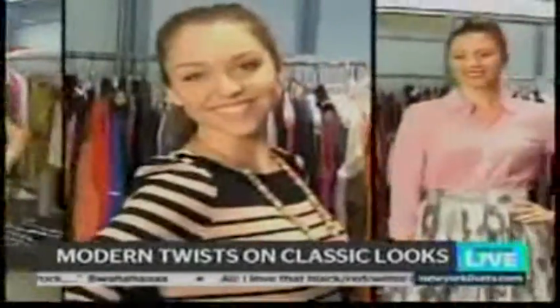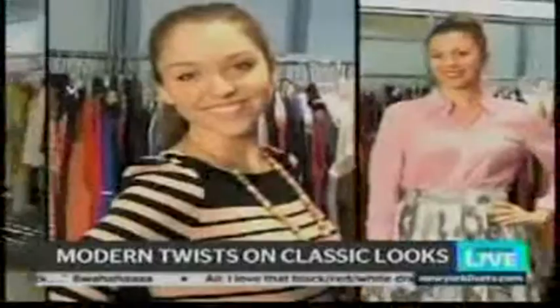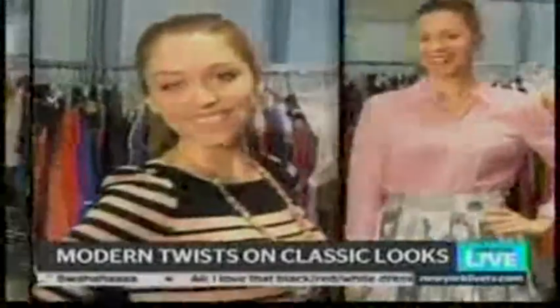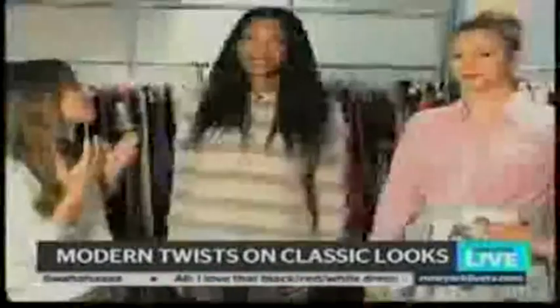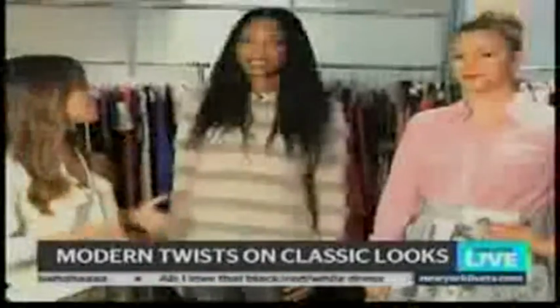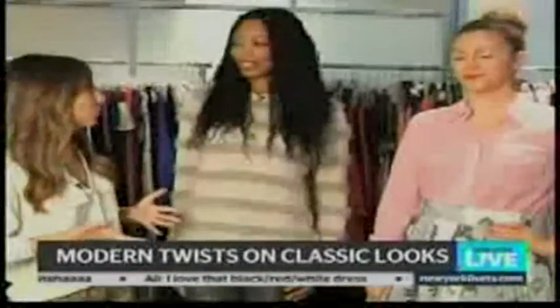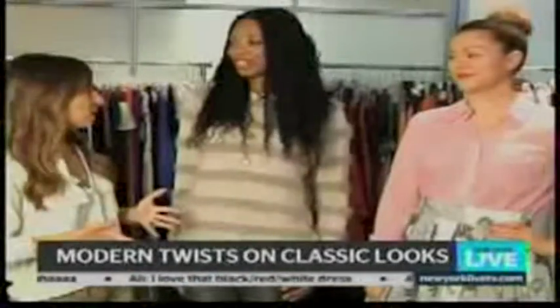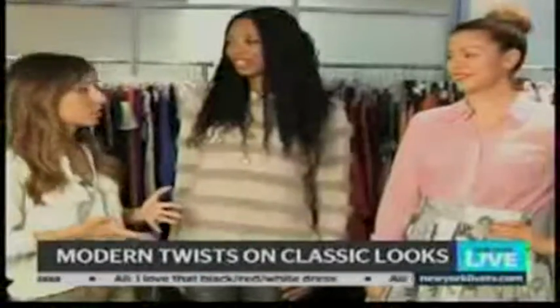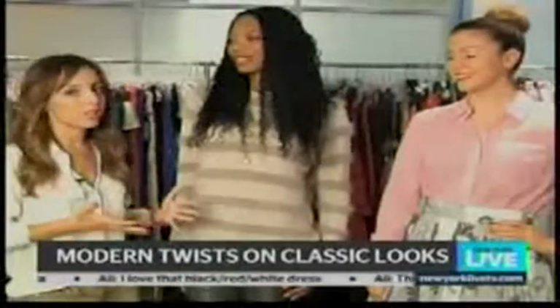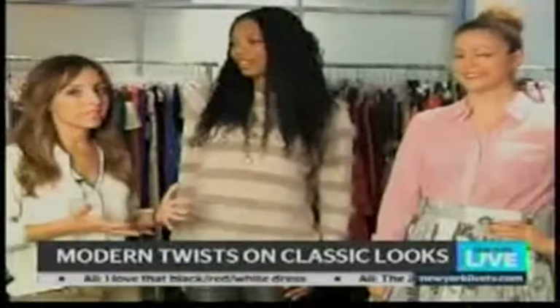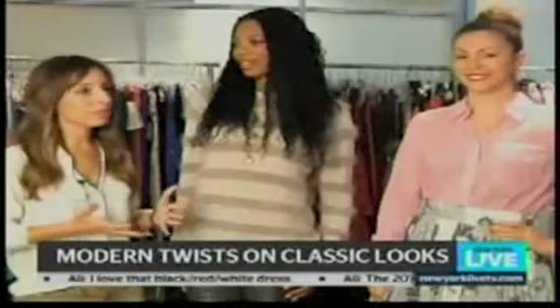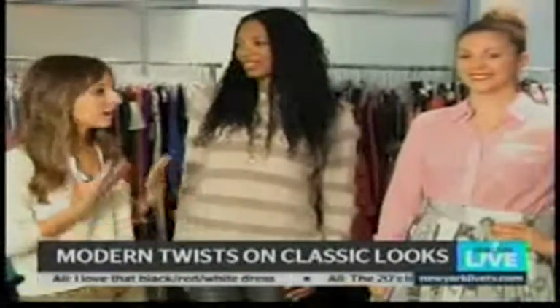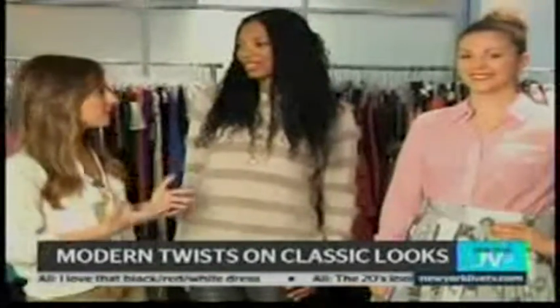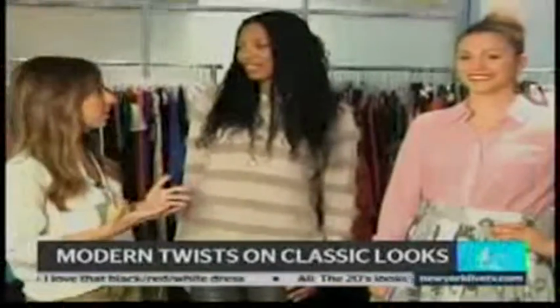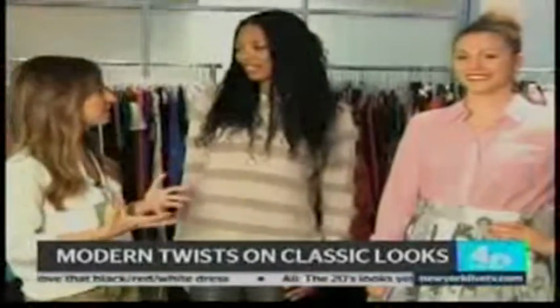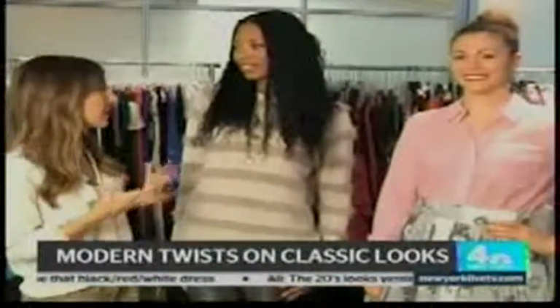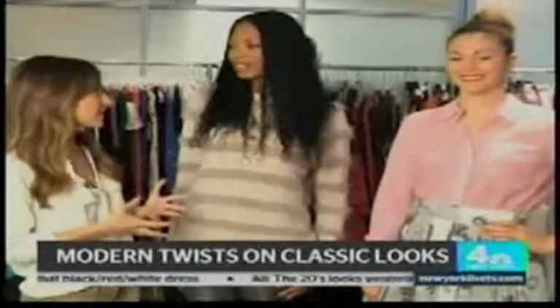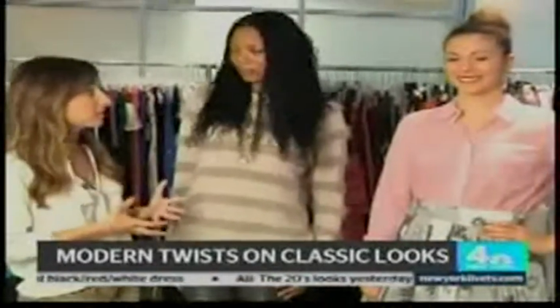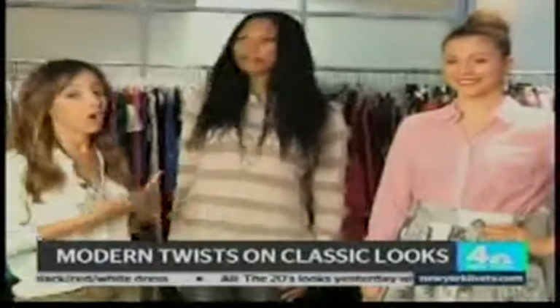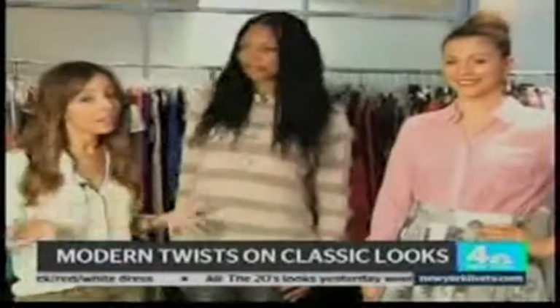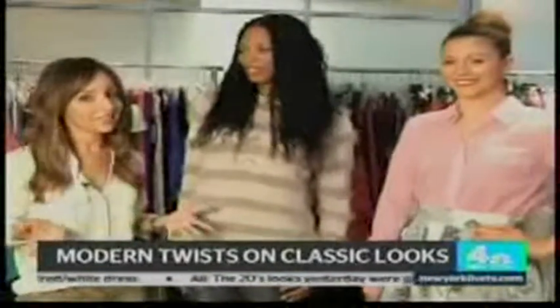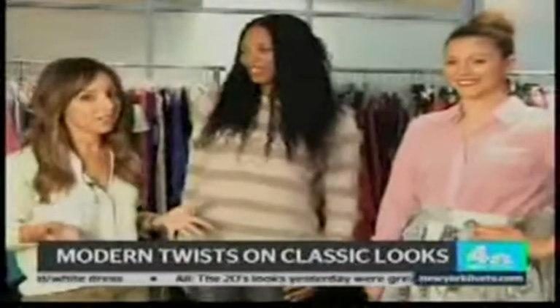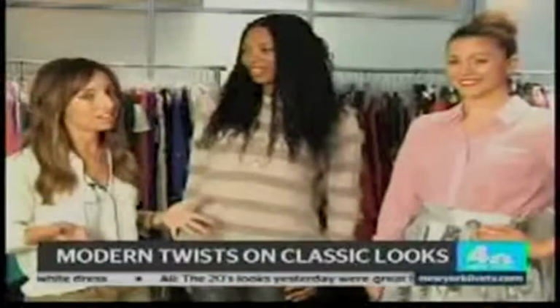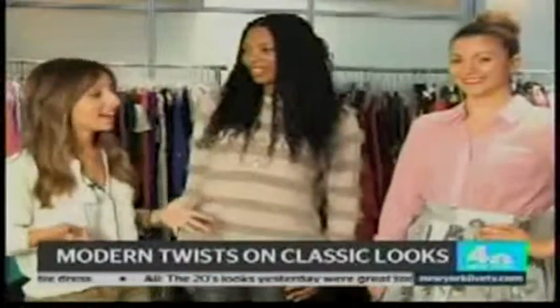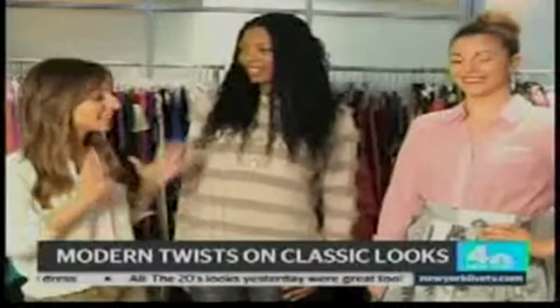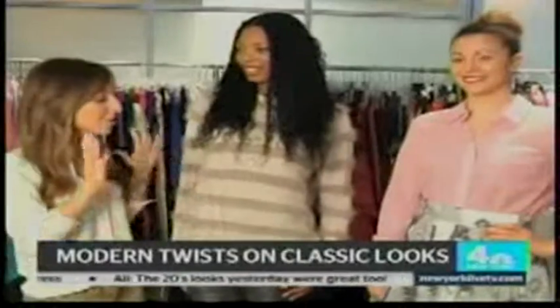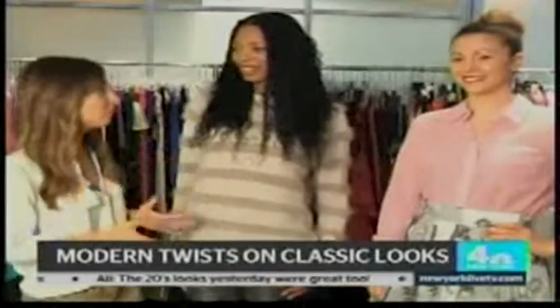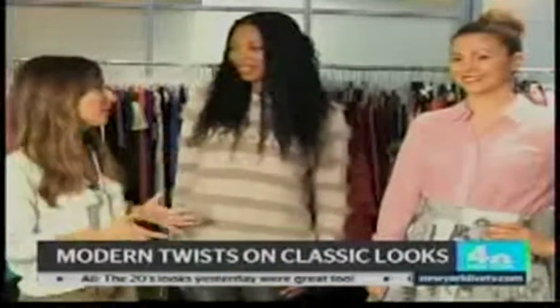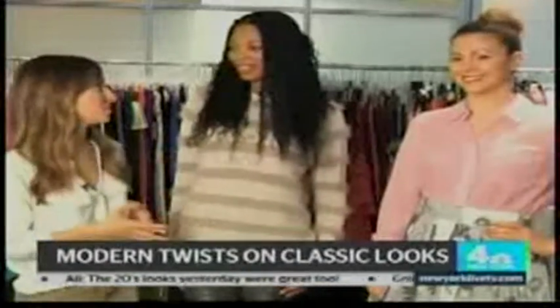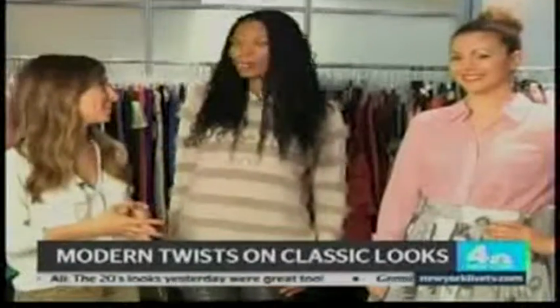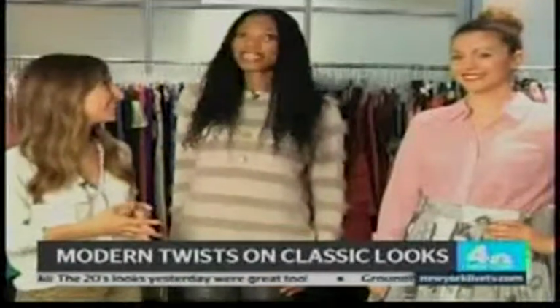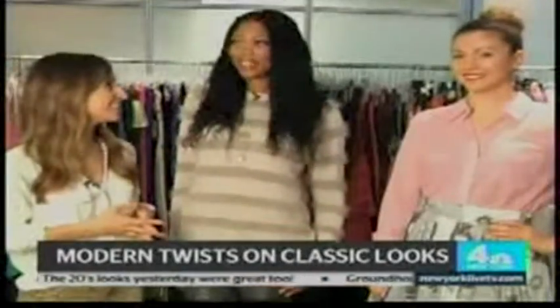Lindsay, thank you so much for showing us how to really update all of these classics that are already in our closet. I cannot wait for spring — me too!